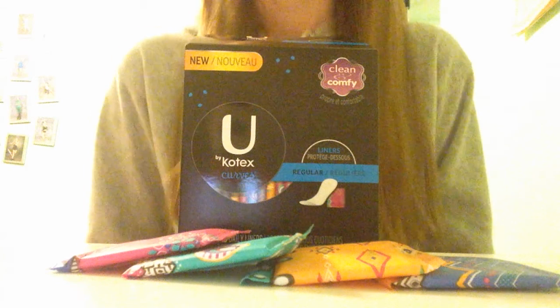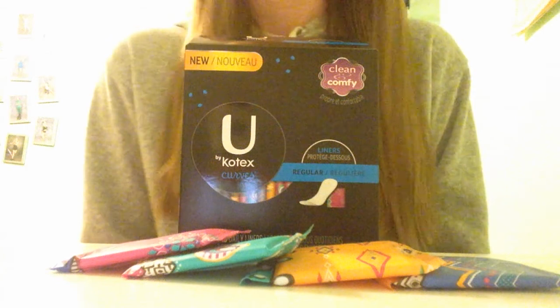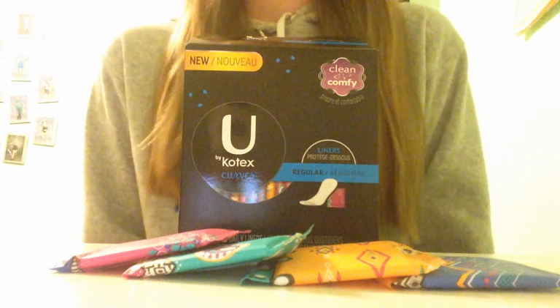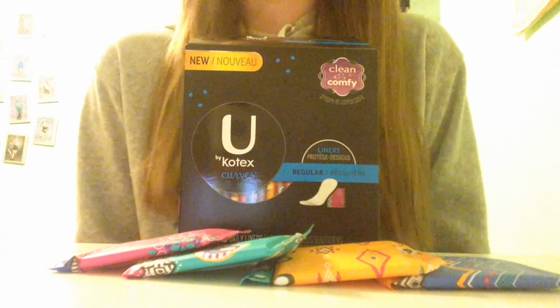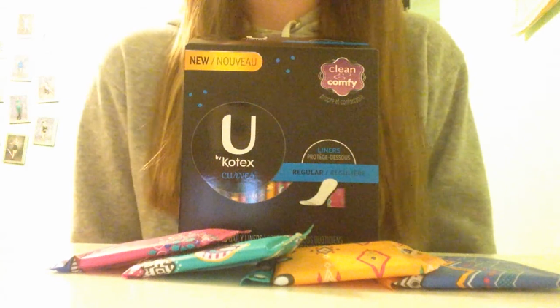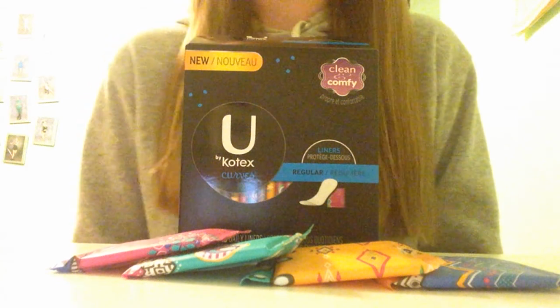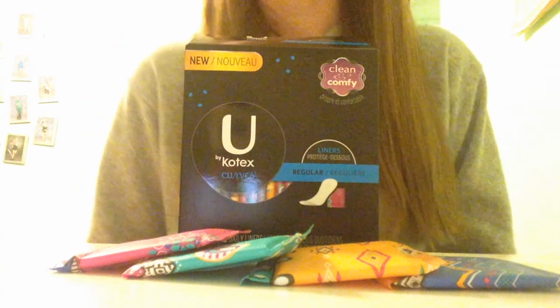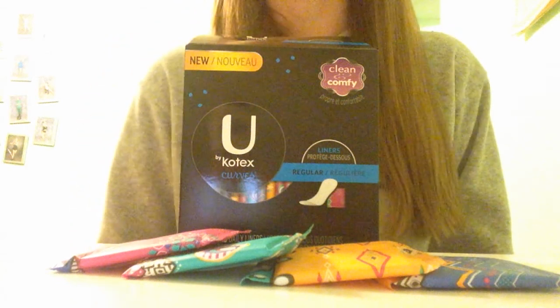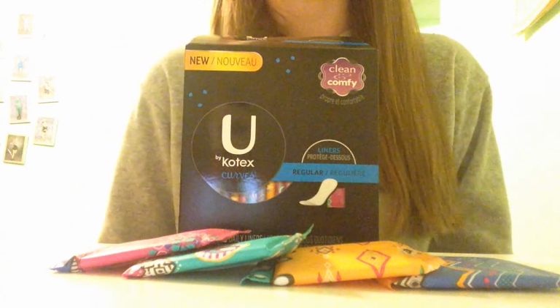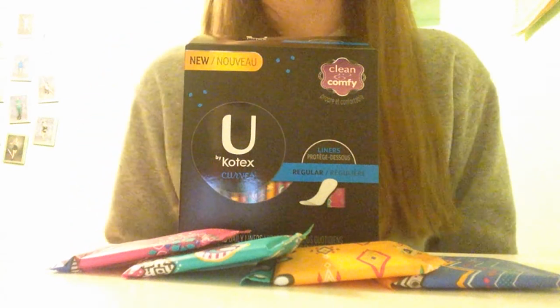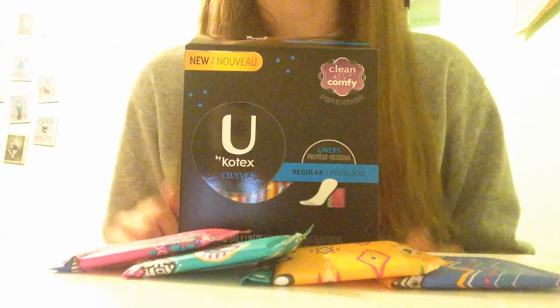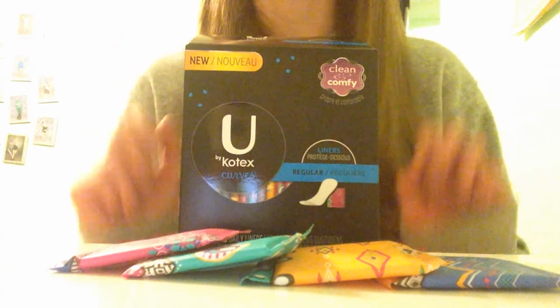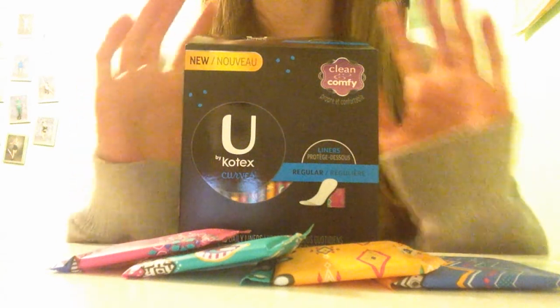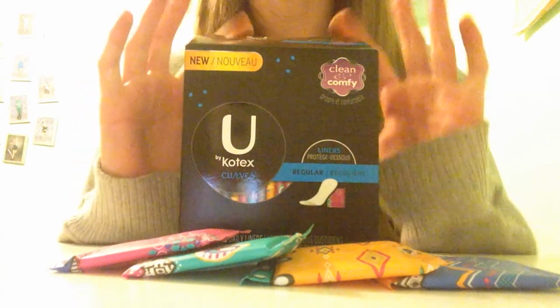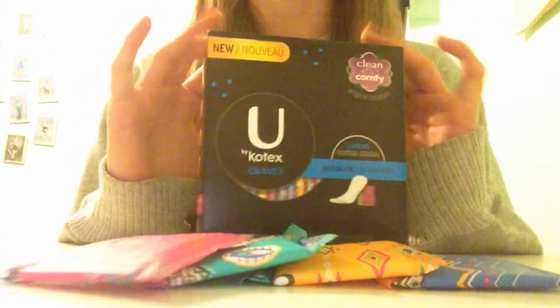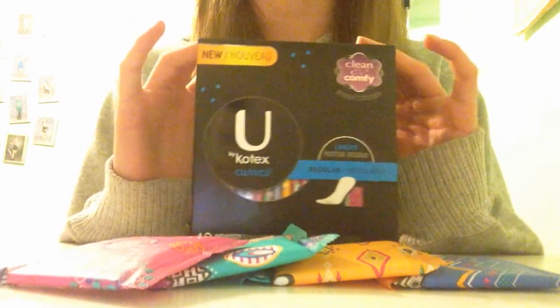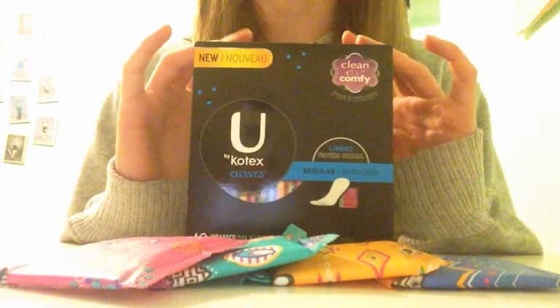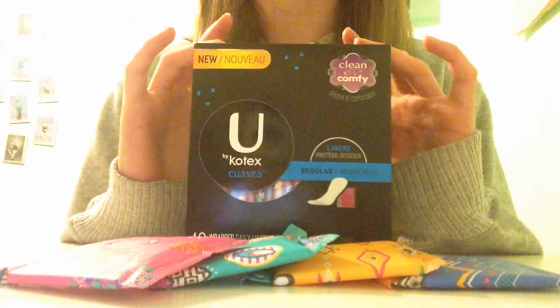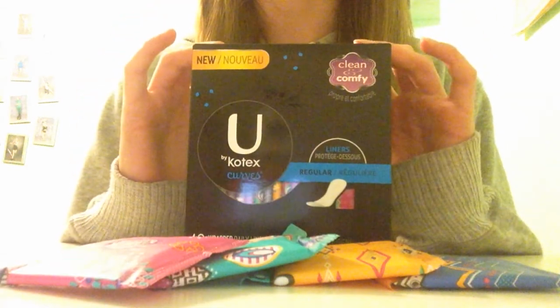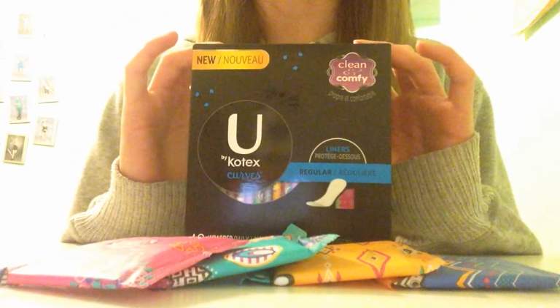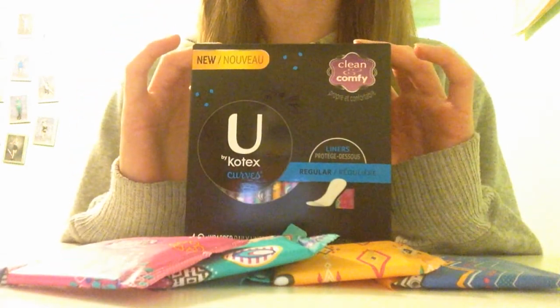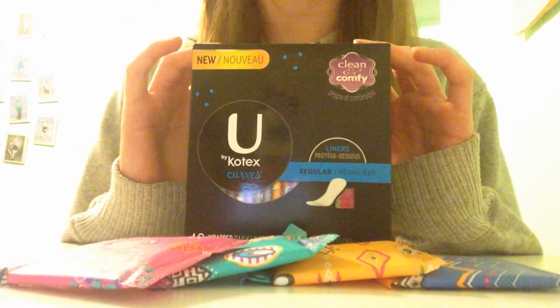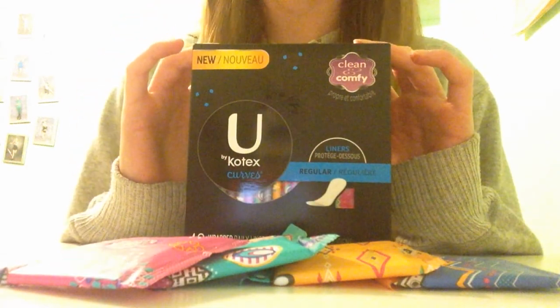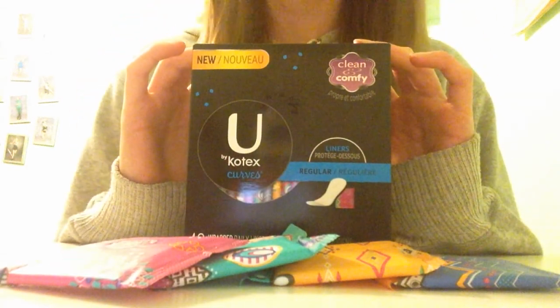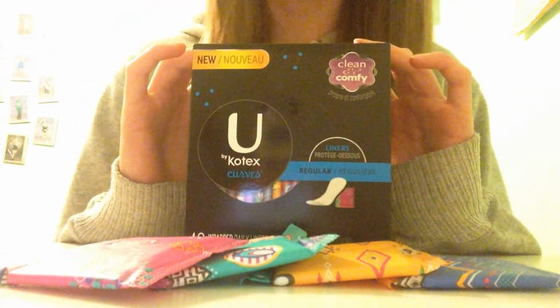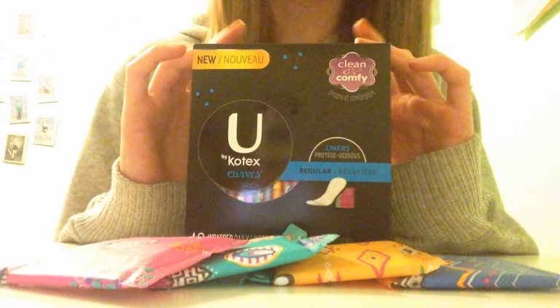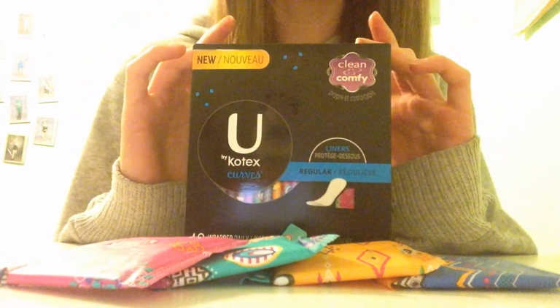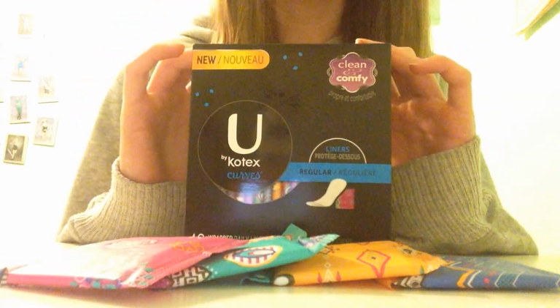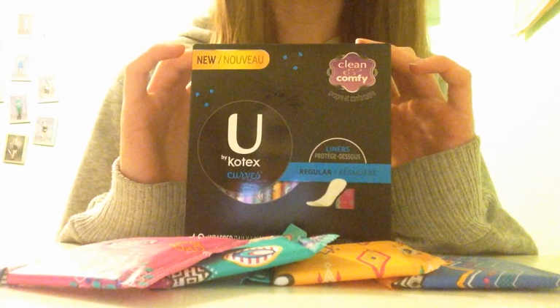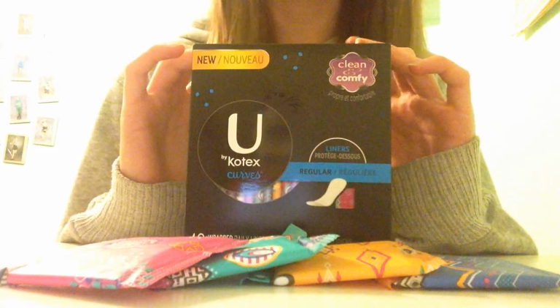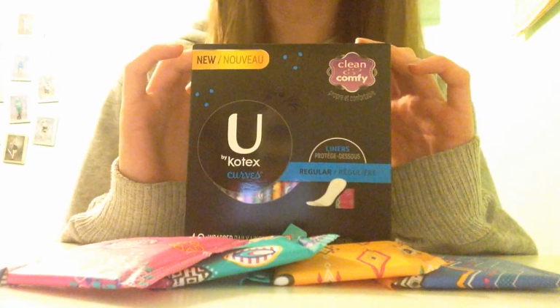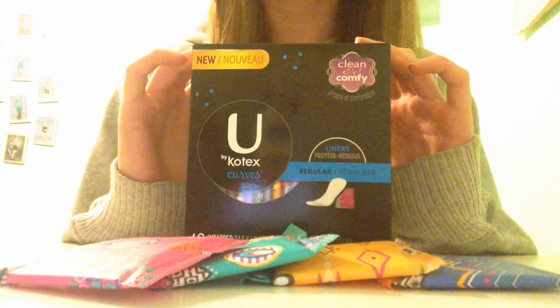Hey girls, so today I'm going to be doing a review on the U by Kotex Curve regular liners.